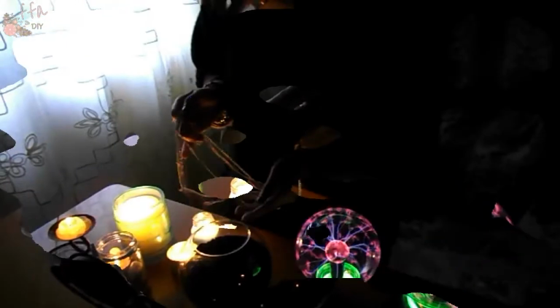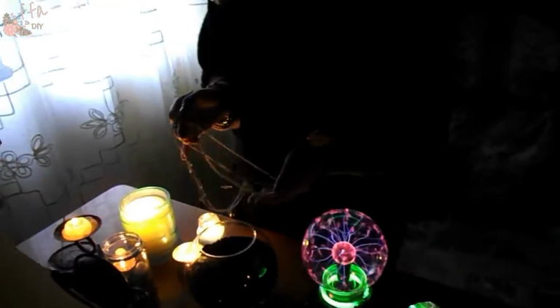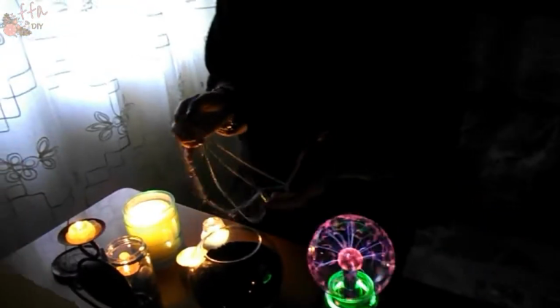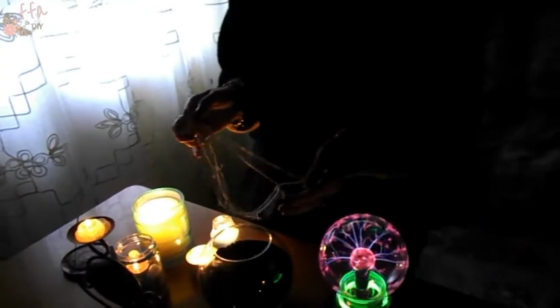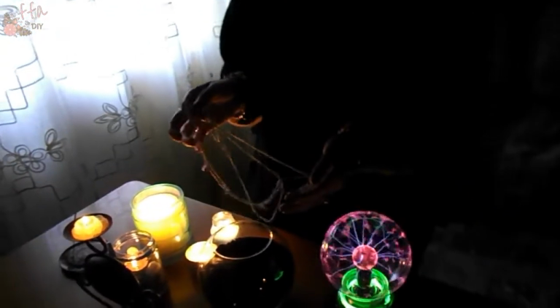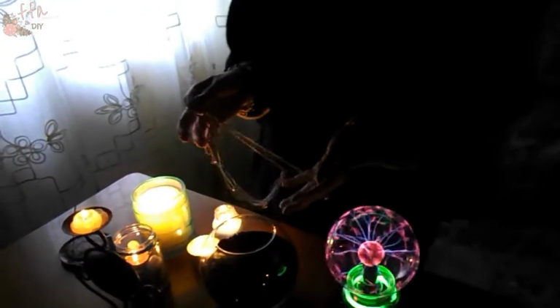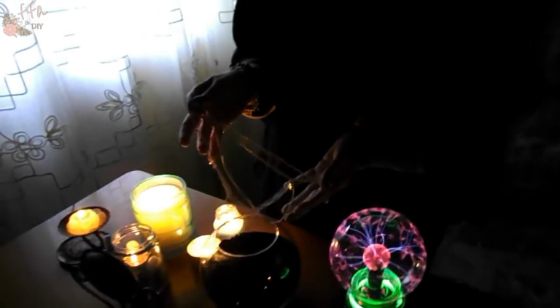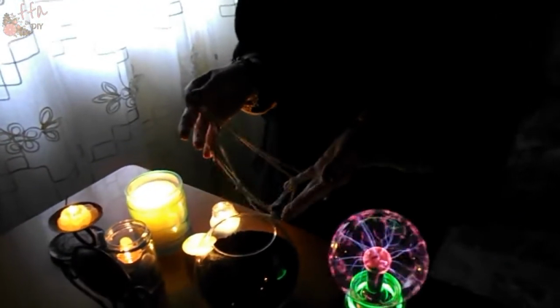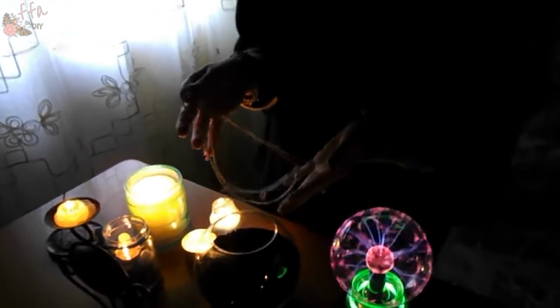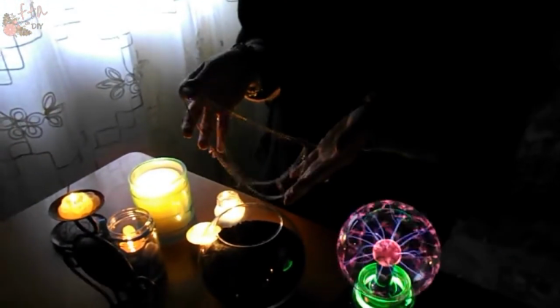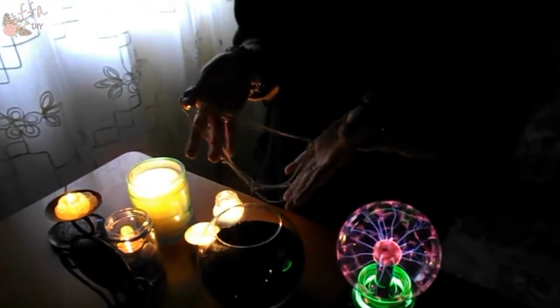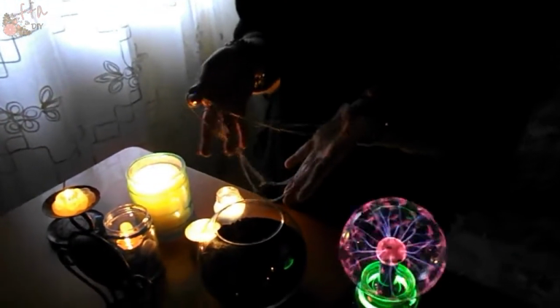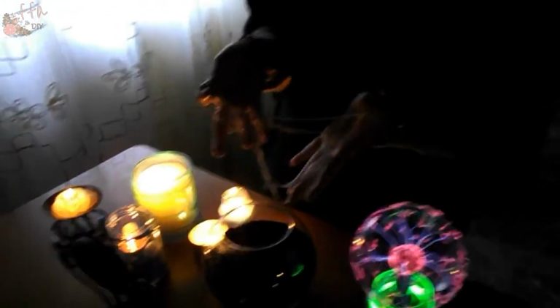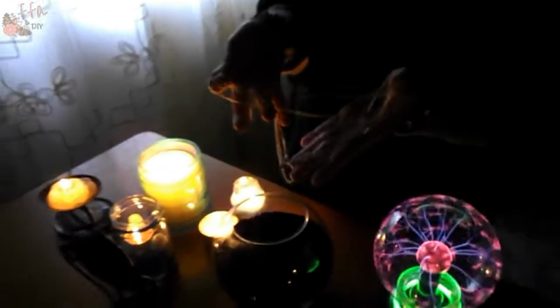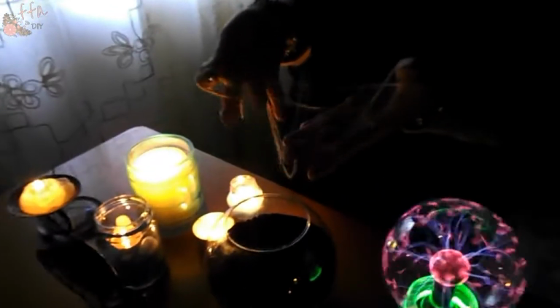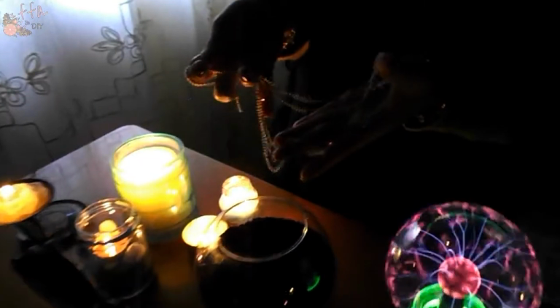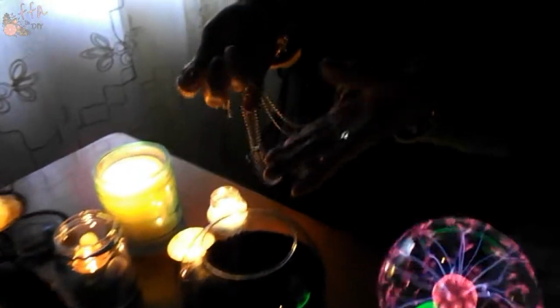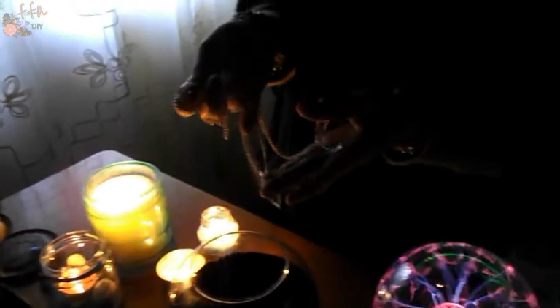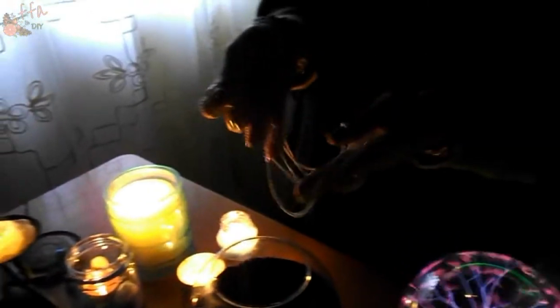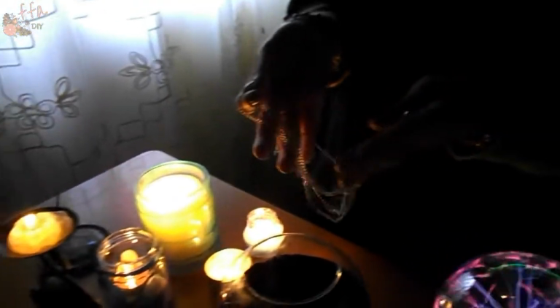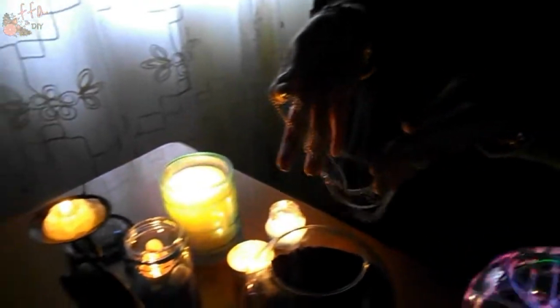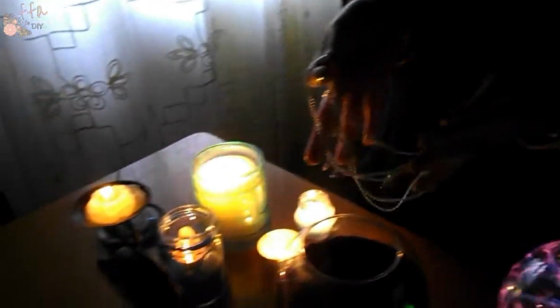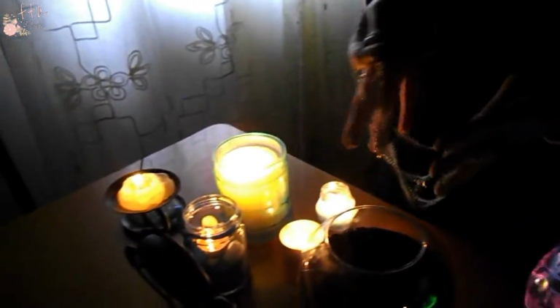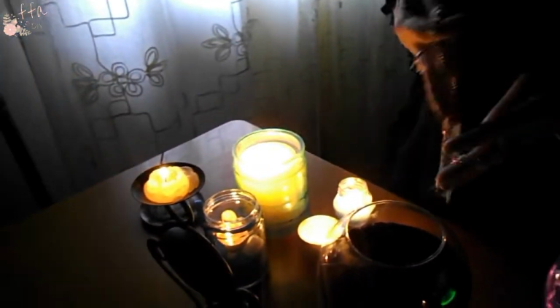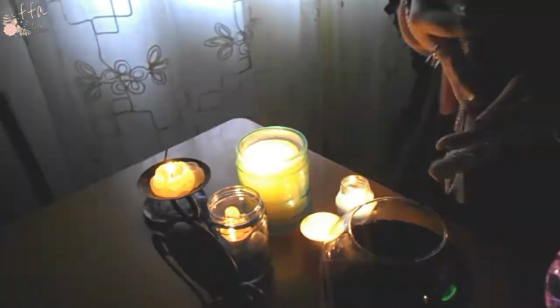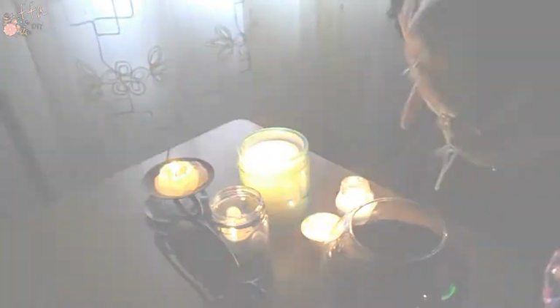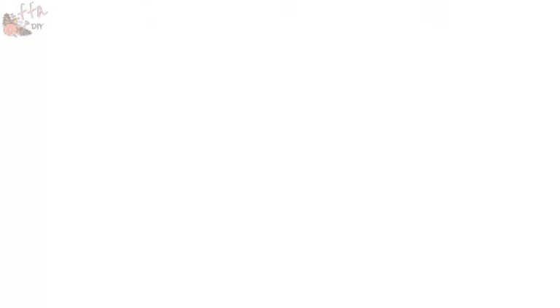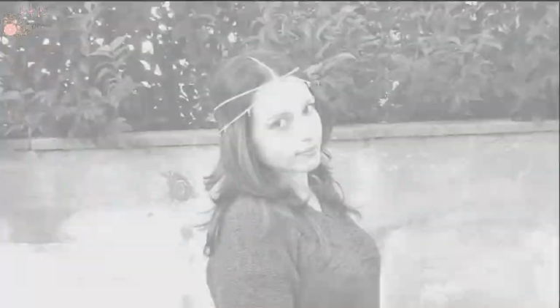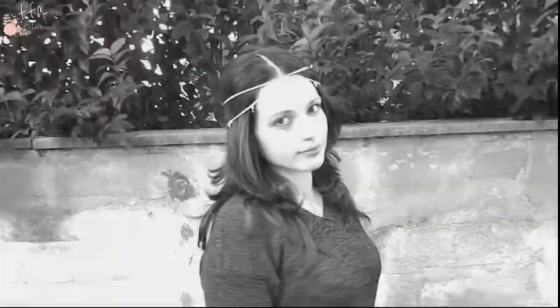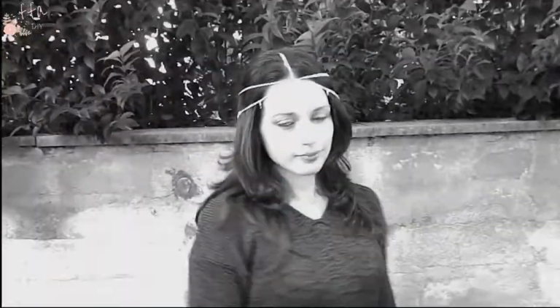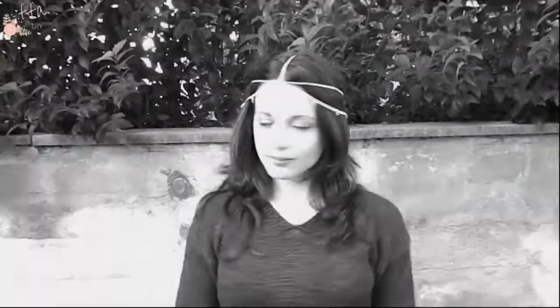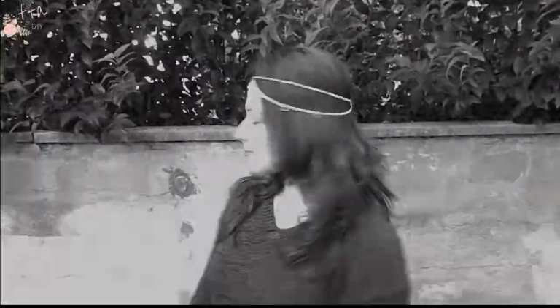Hello, this is my idea for Halloween and it is a jewelry hair chain, perfect for a witch in a simple style.